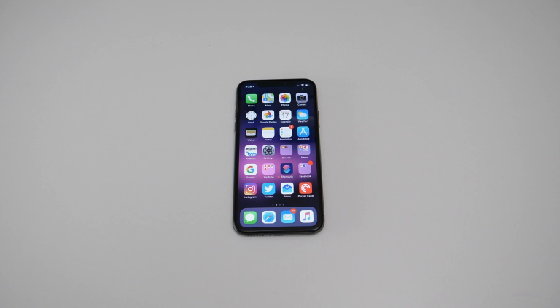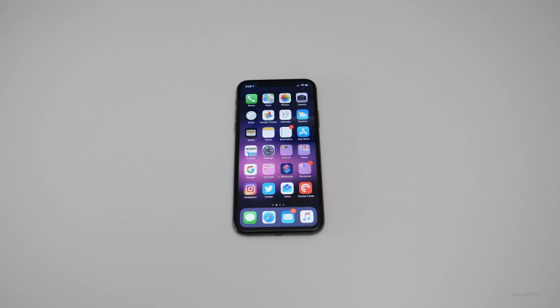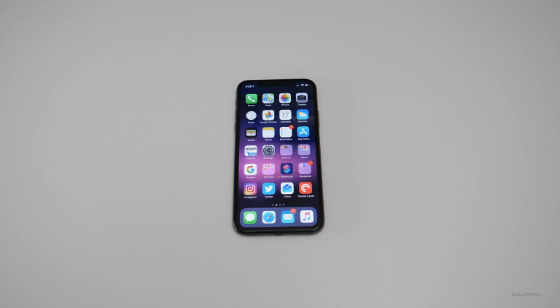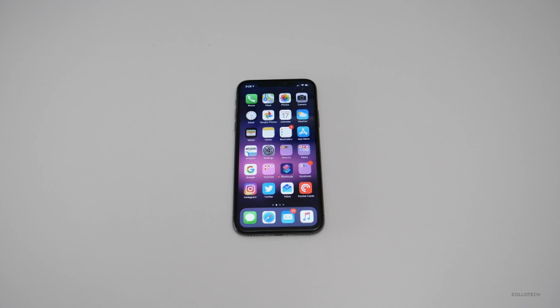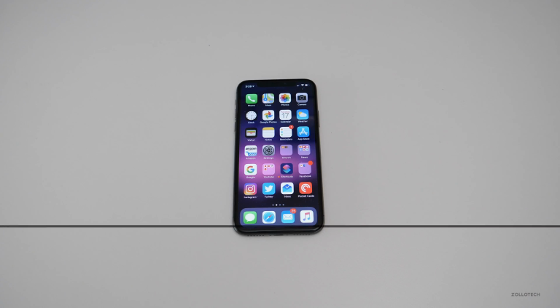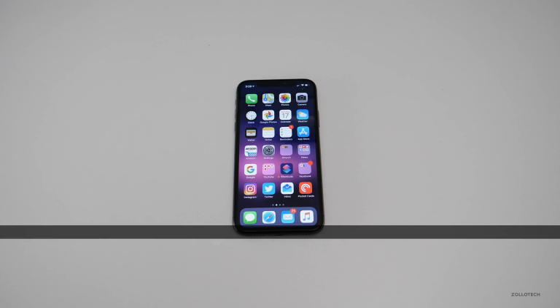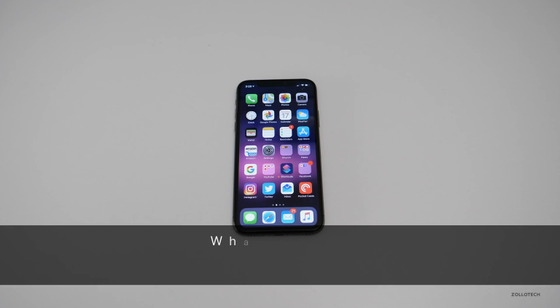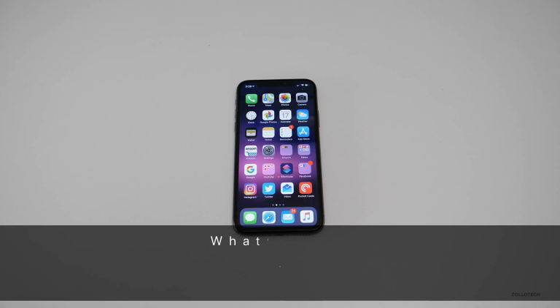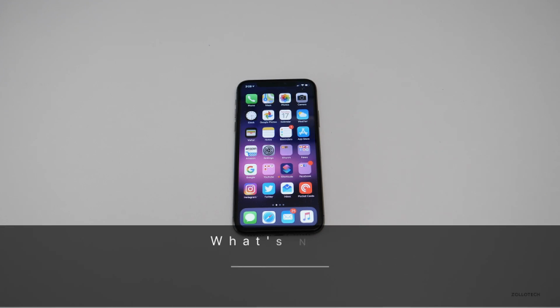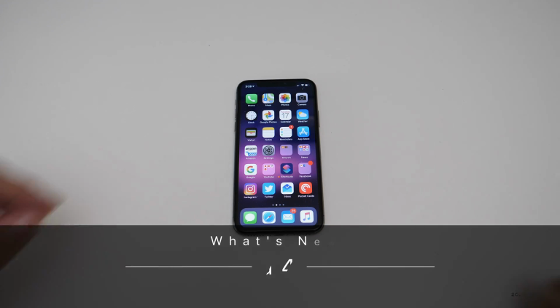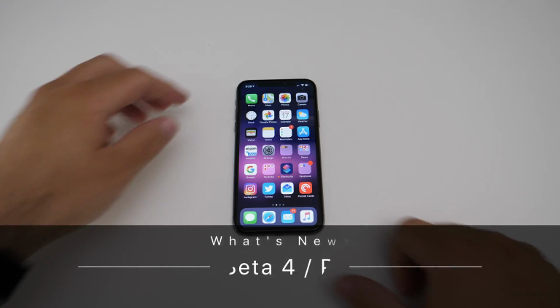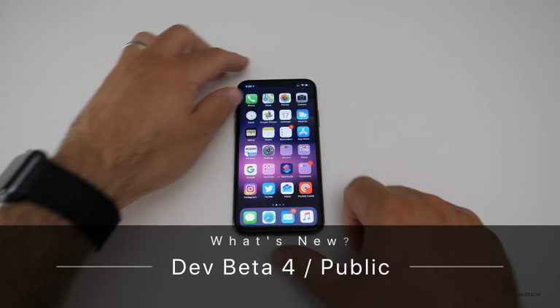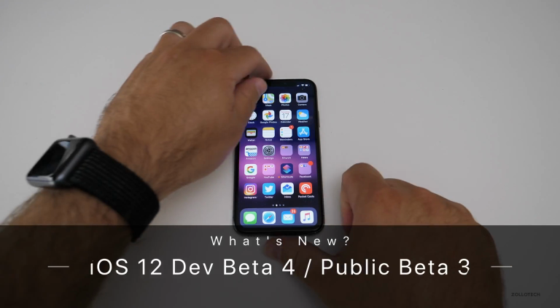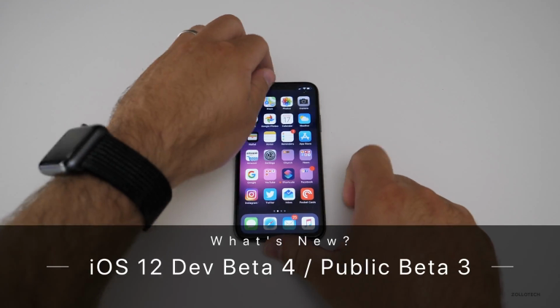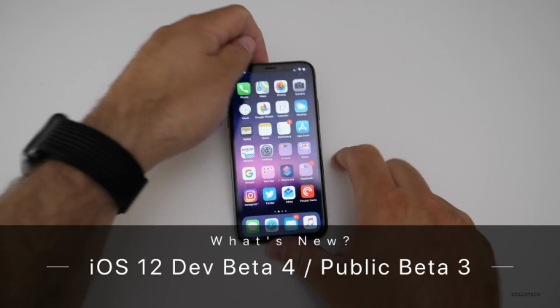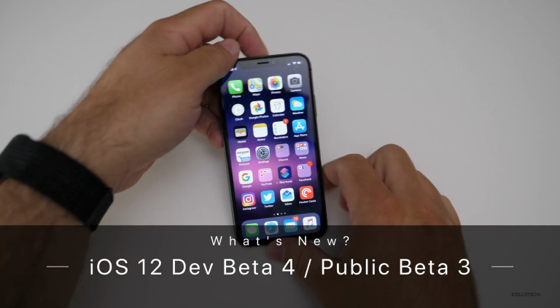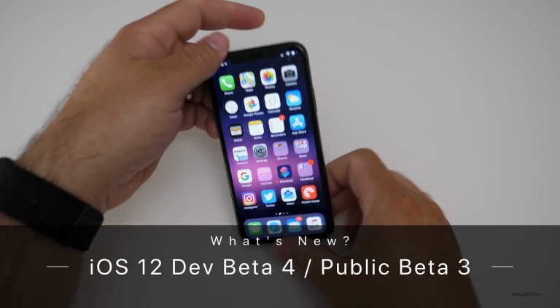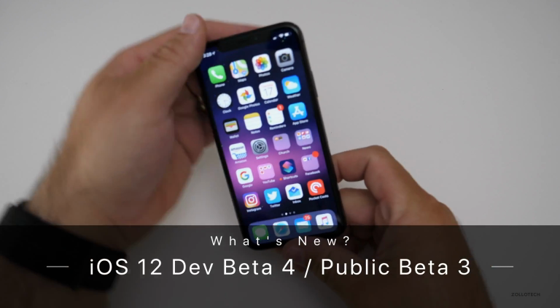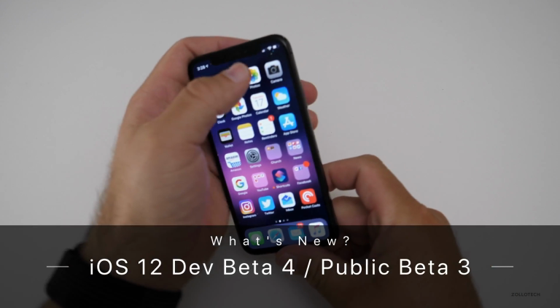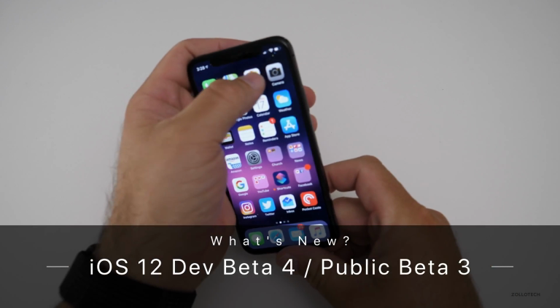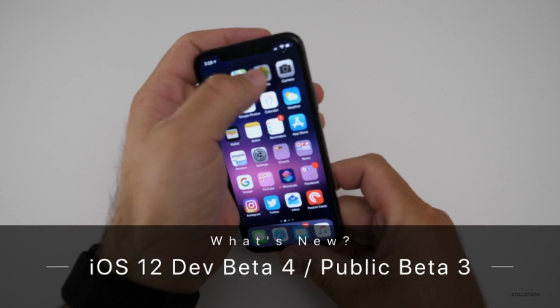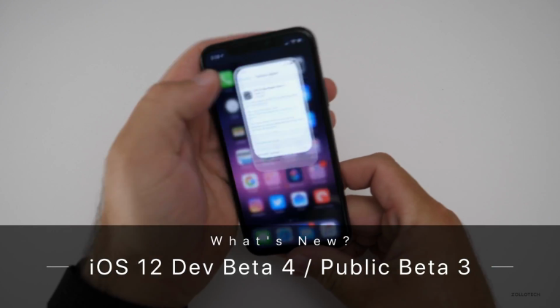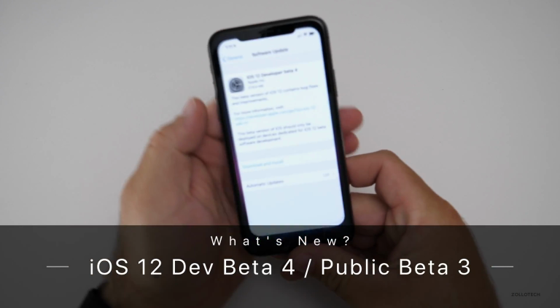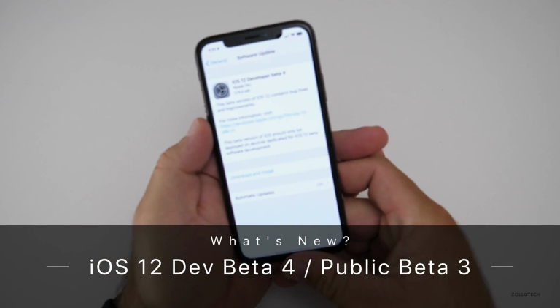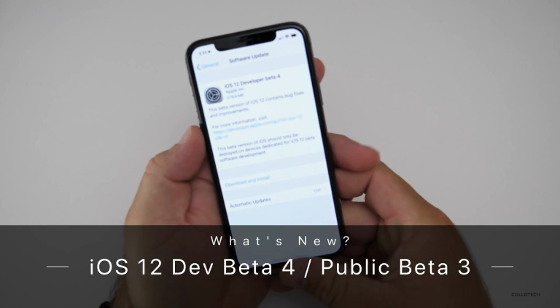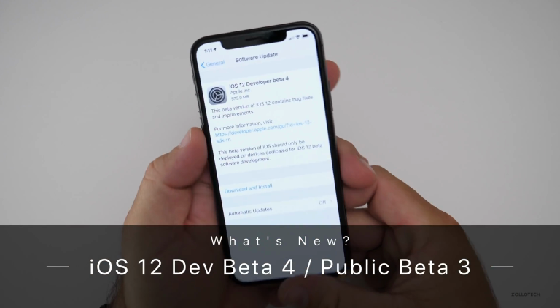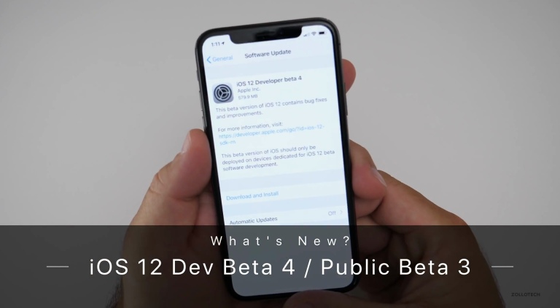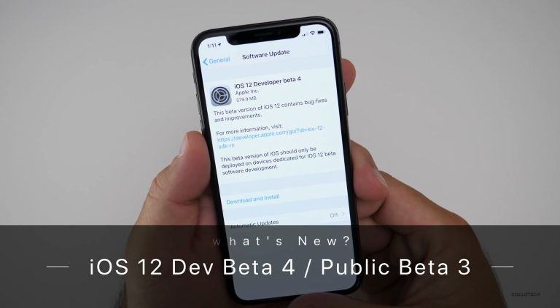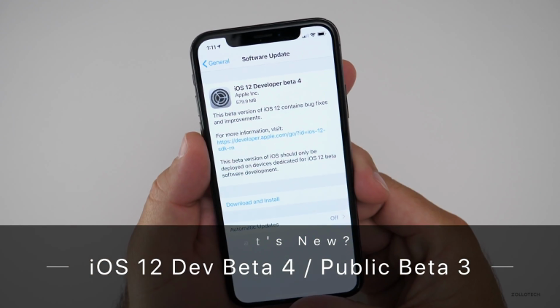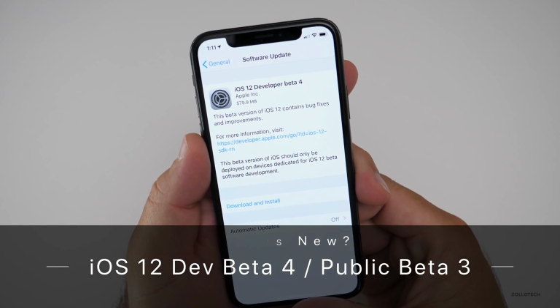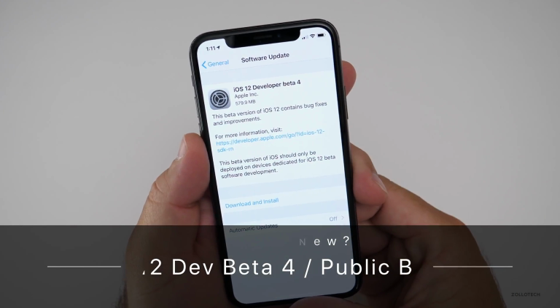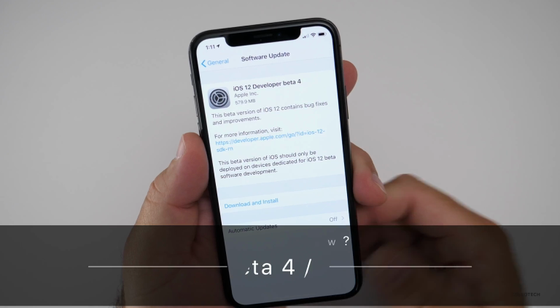Hi everyone, Aaron here for Zollotech, and today Apple released iOS 12 Developer Beta 4.